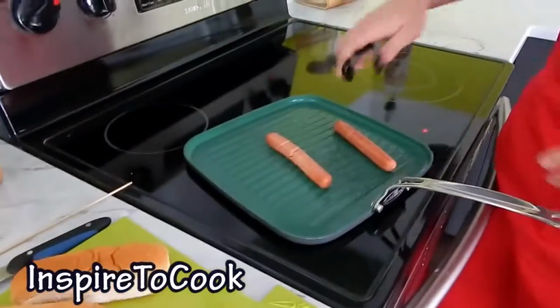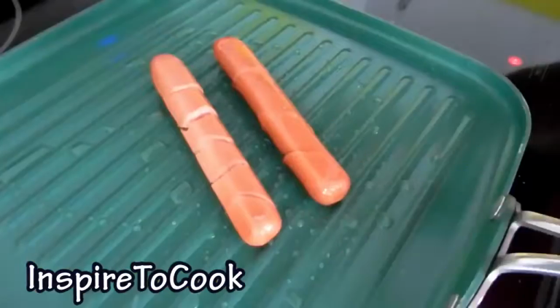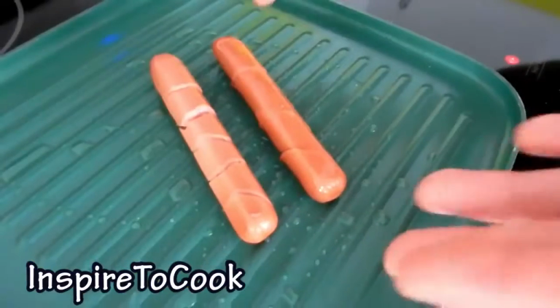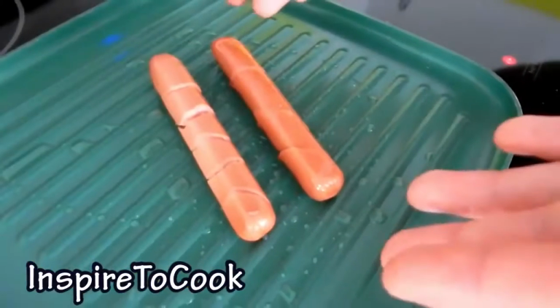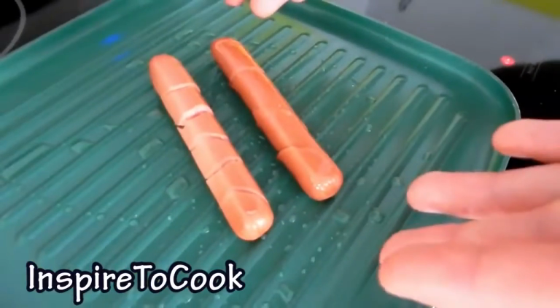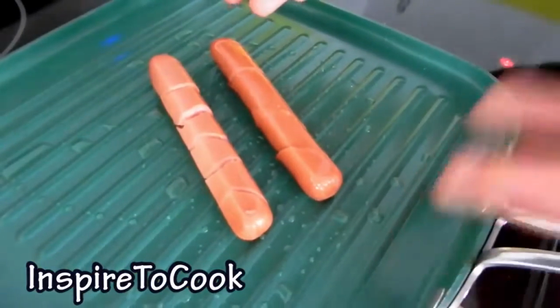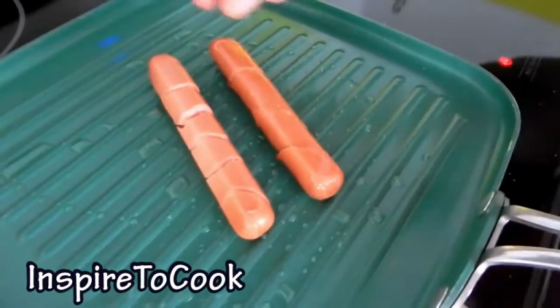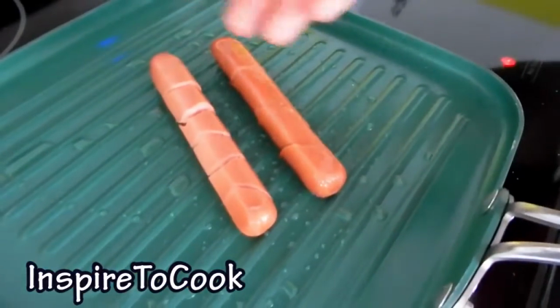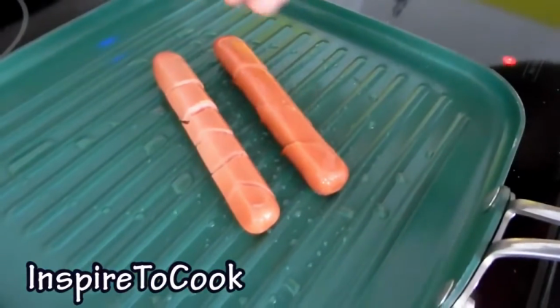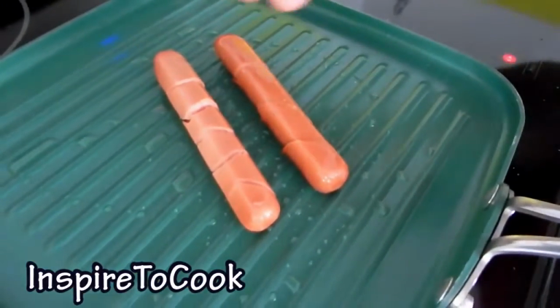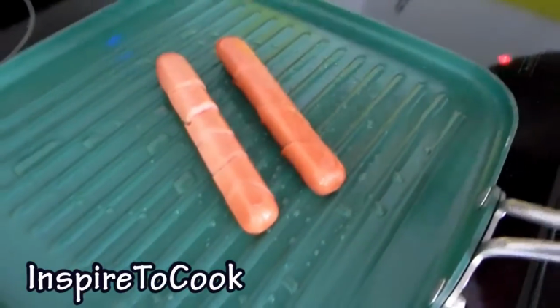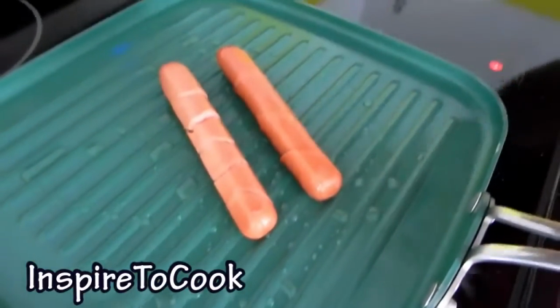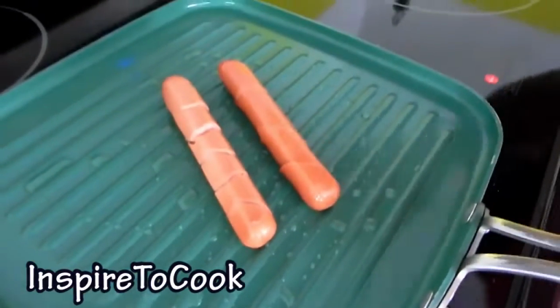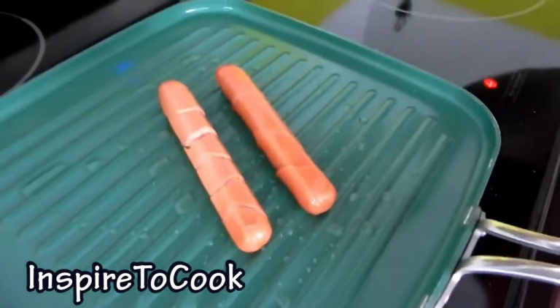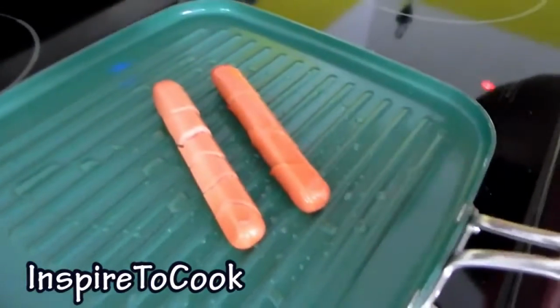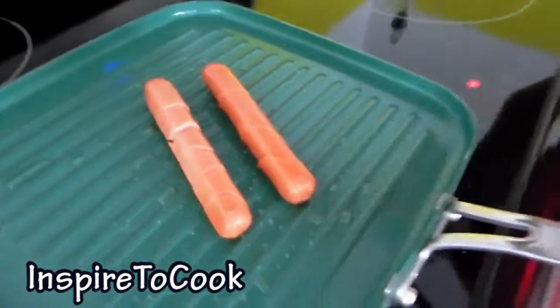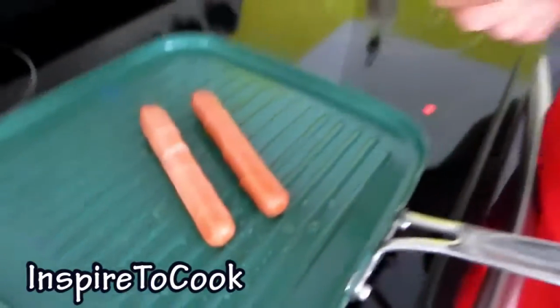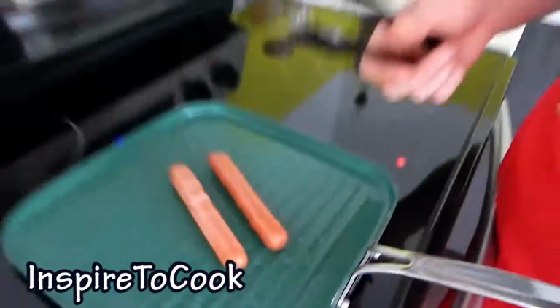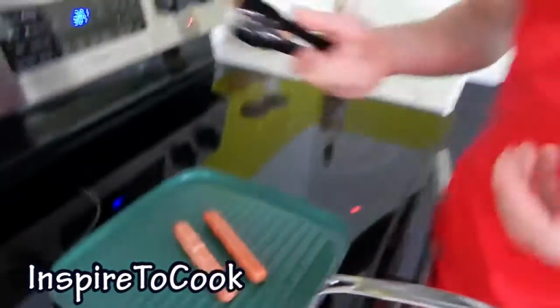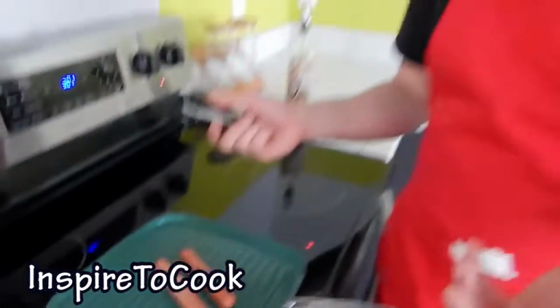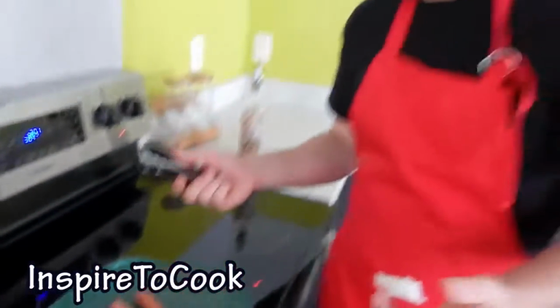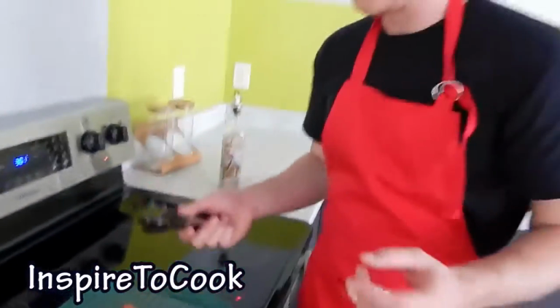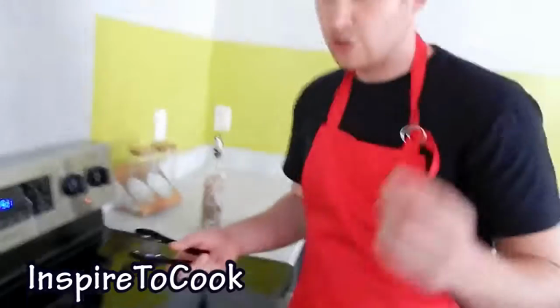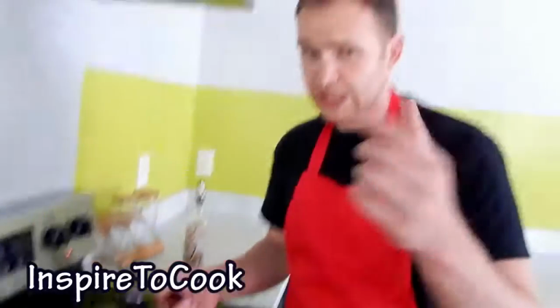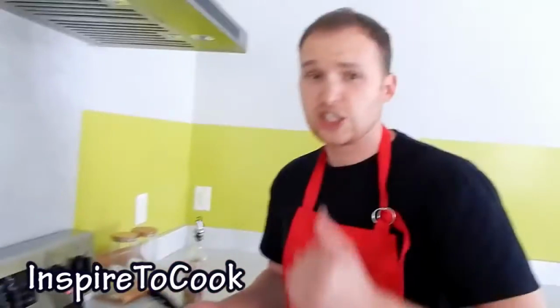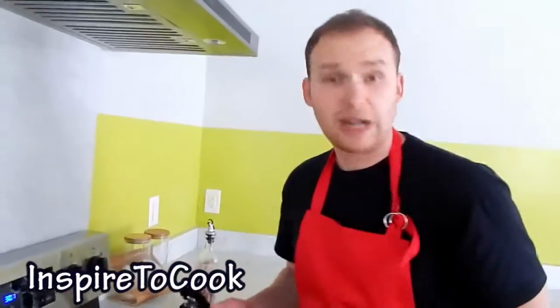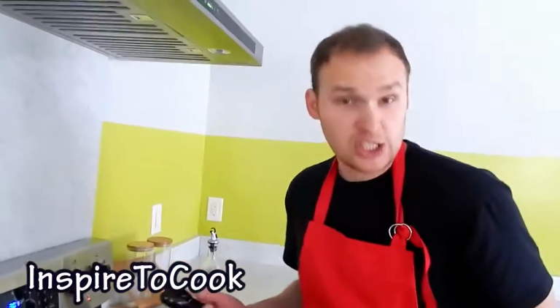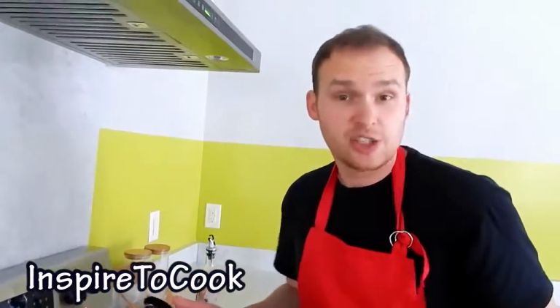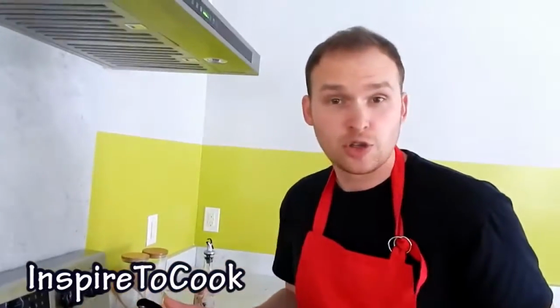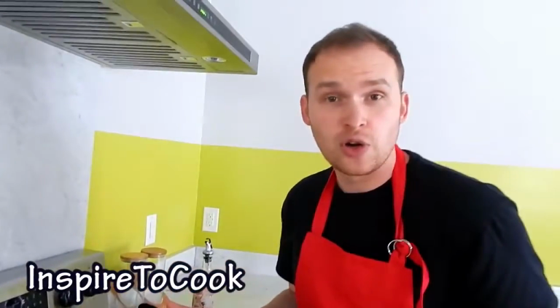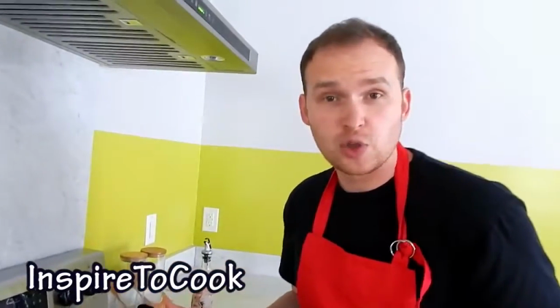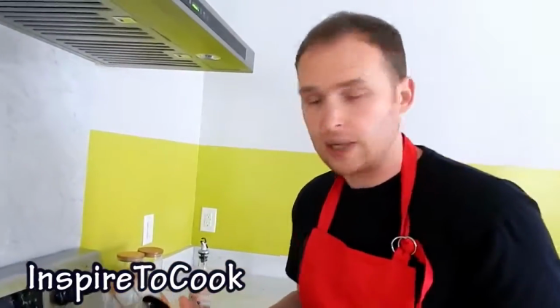The beautiful thing about this style of hot dog is they will never curl up on you when you cook them. So it is actually much easier to cook as well.